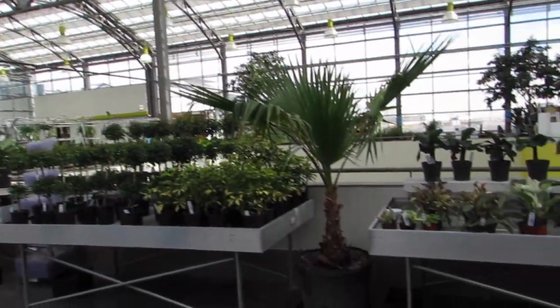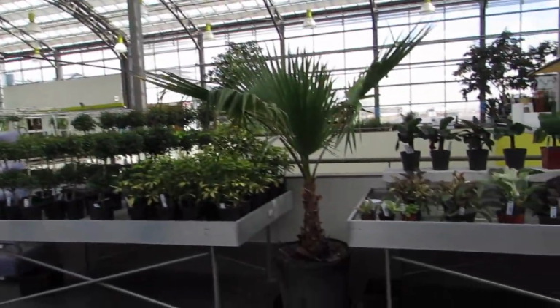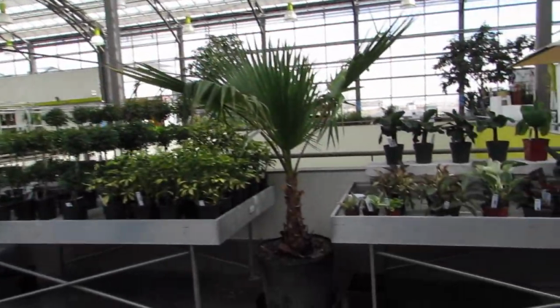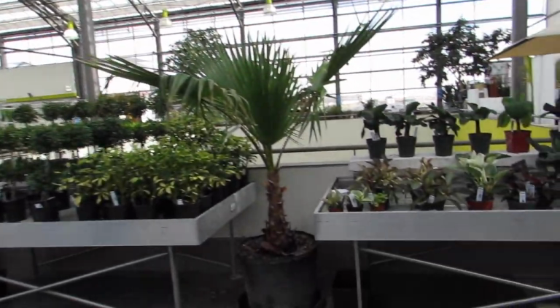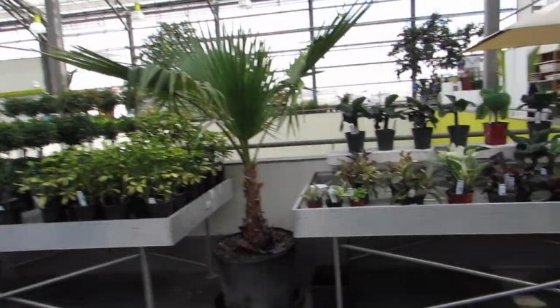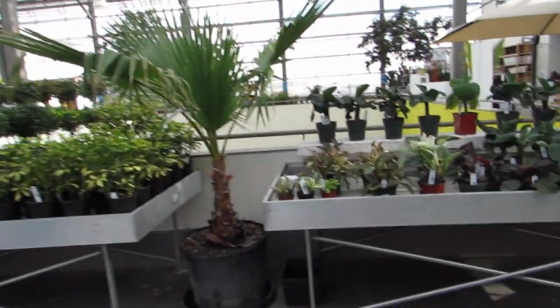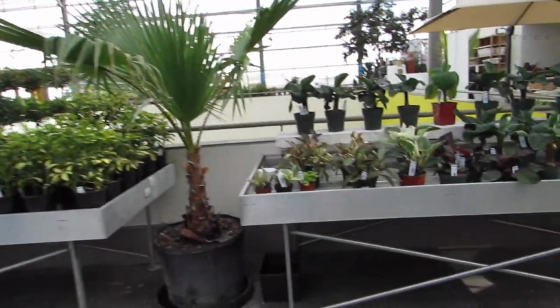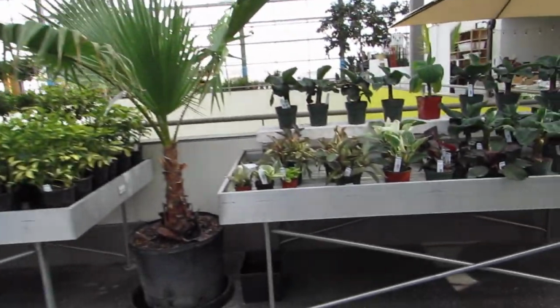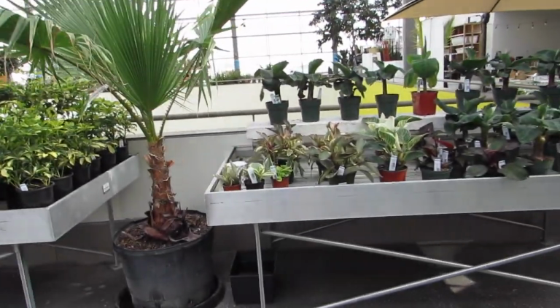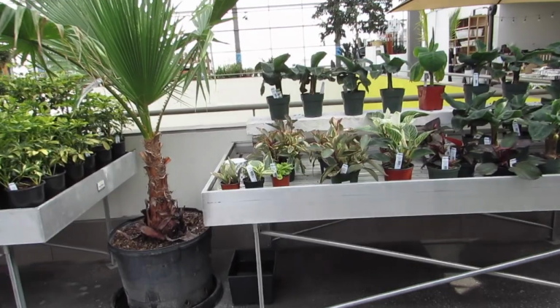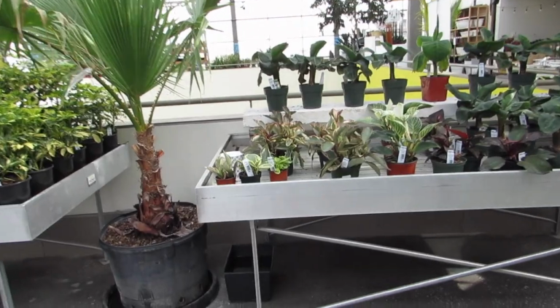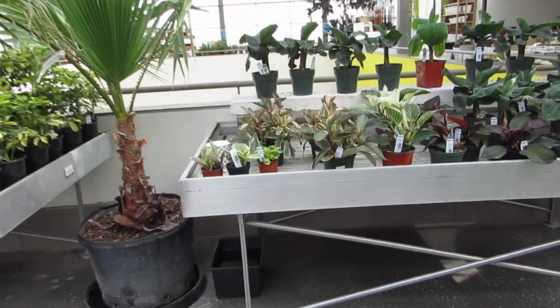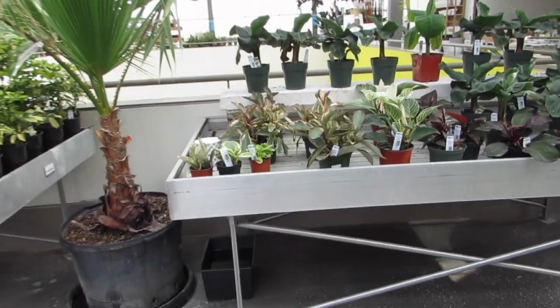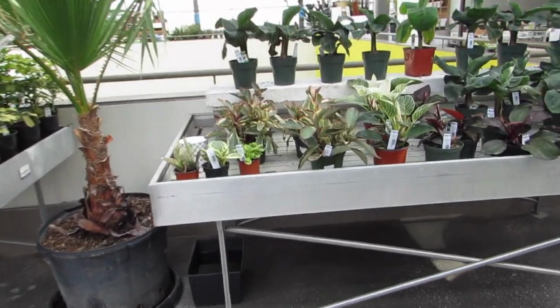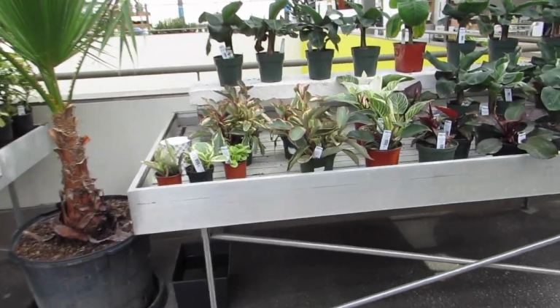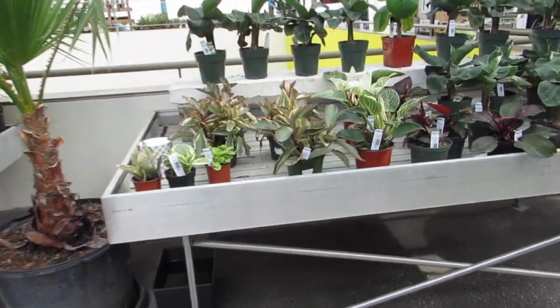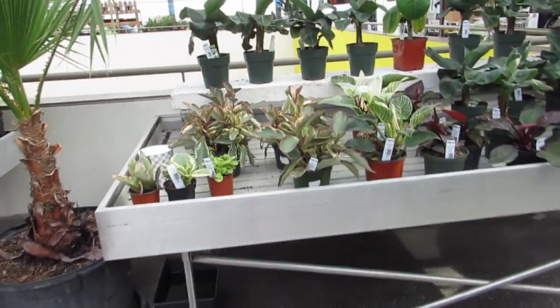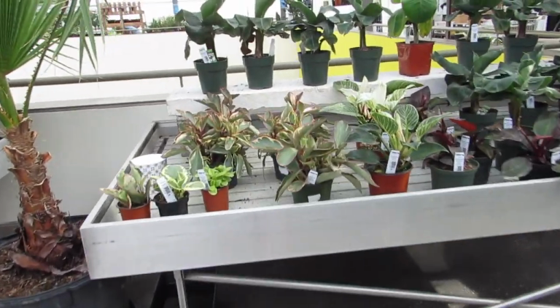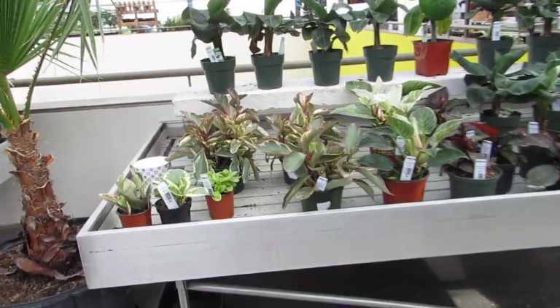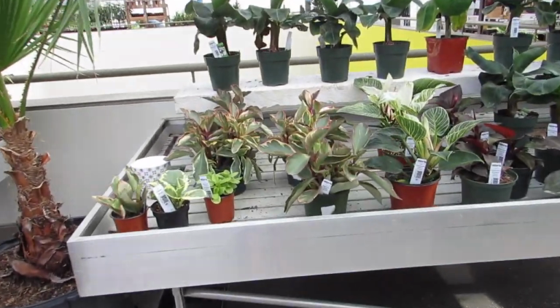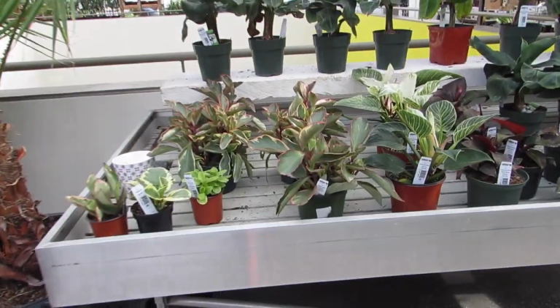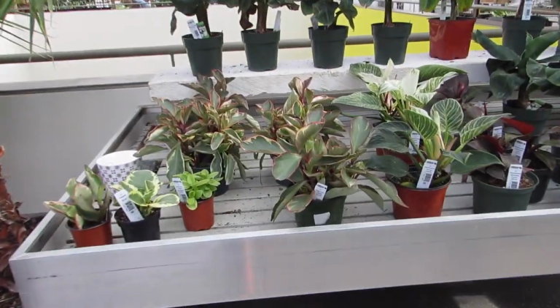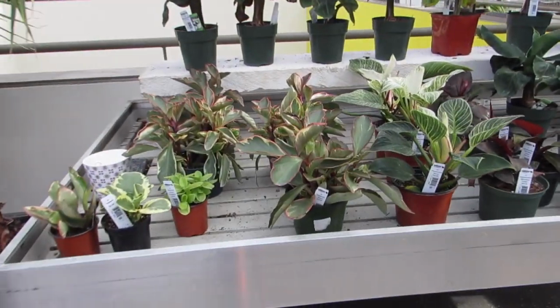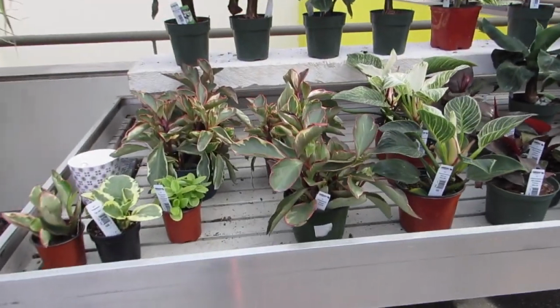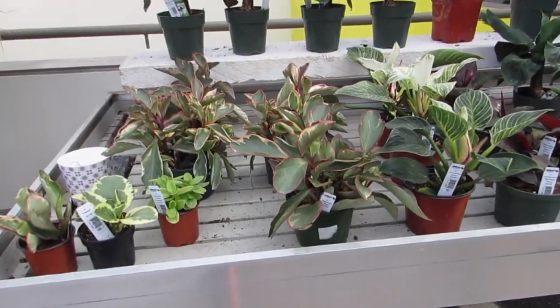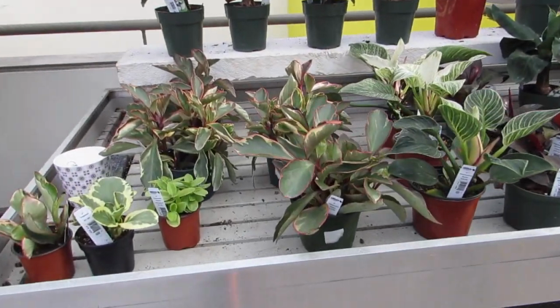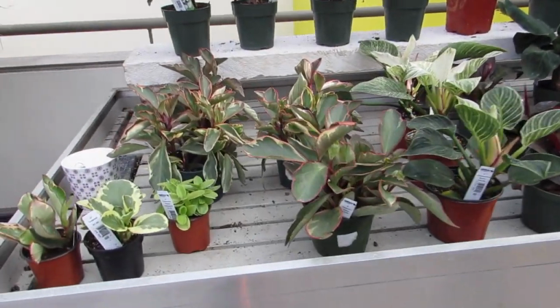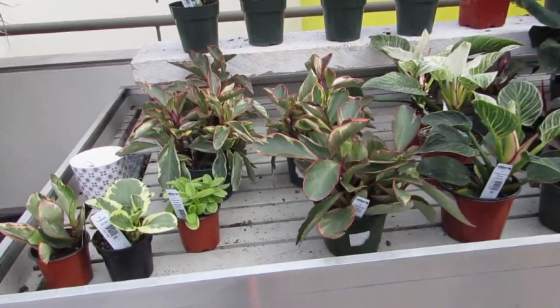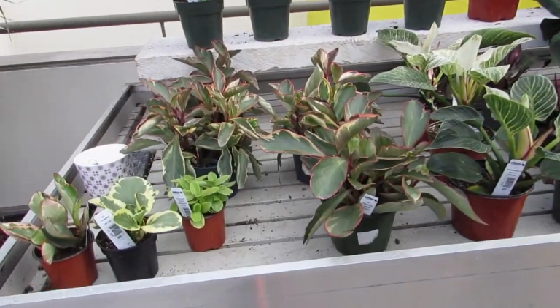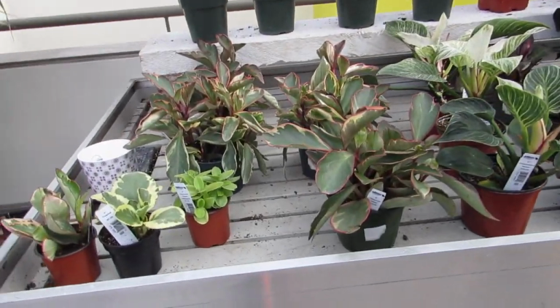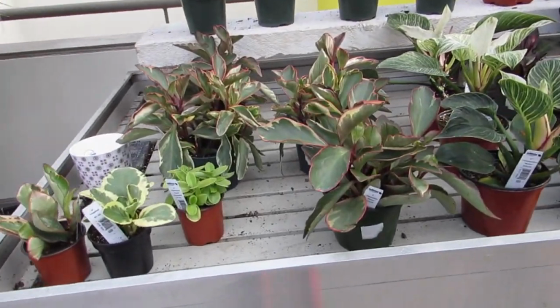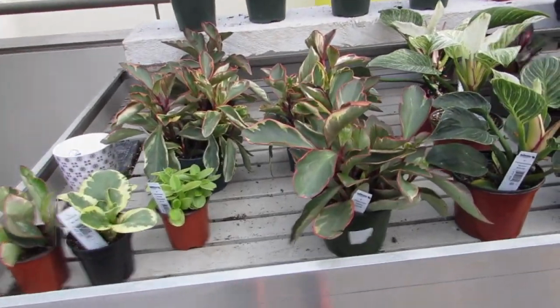They have a Ginny over here and a few peperomias. Peperomia table.